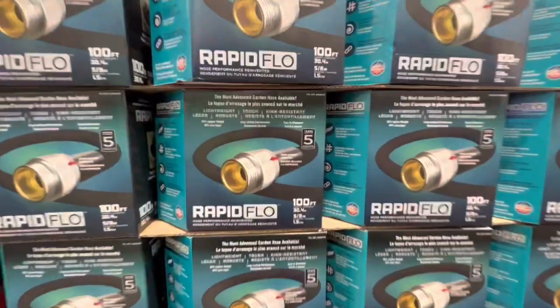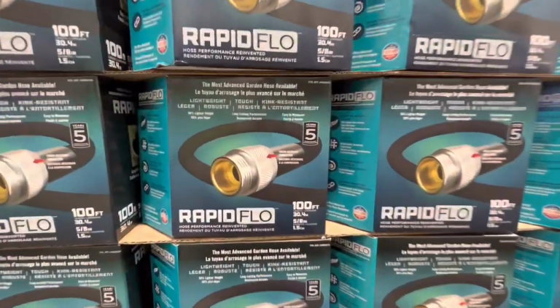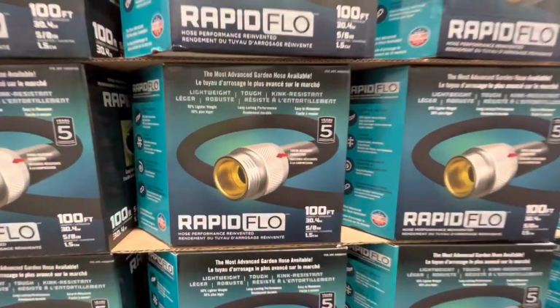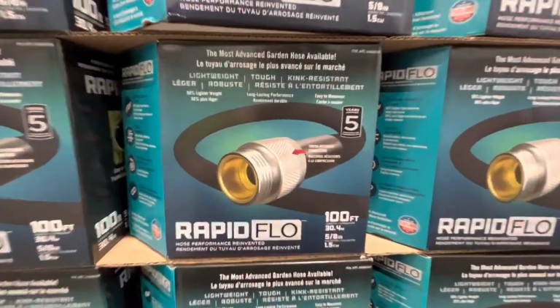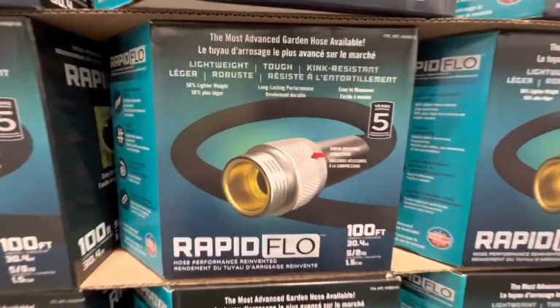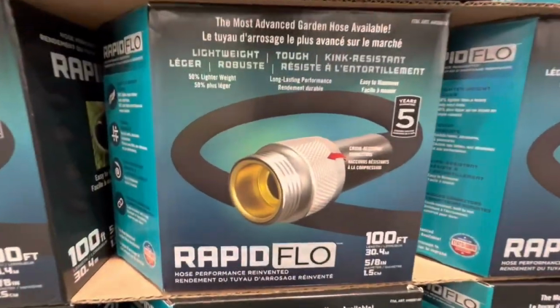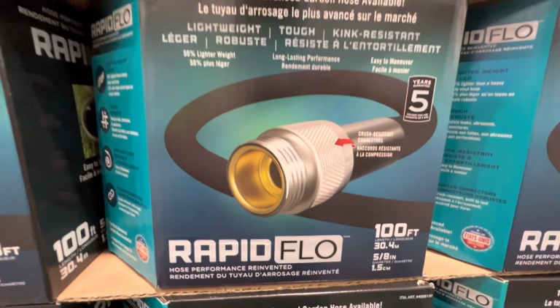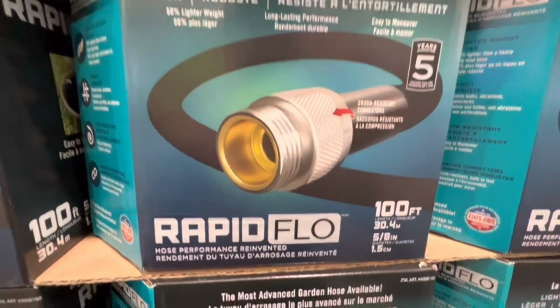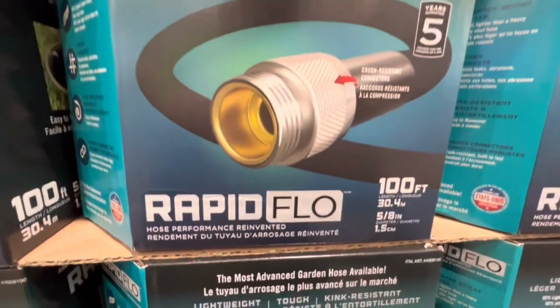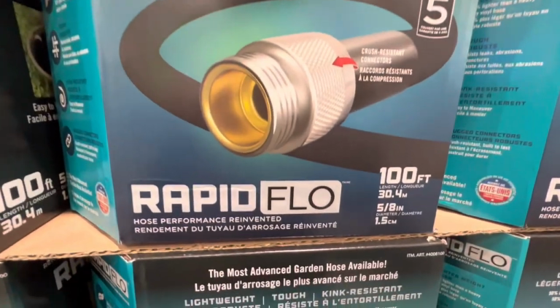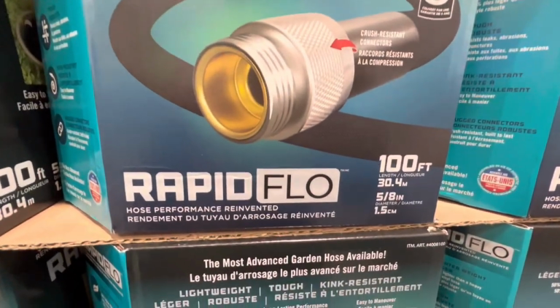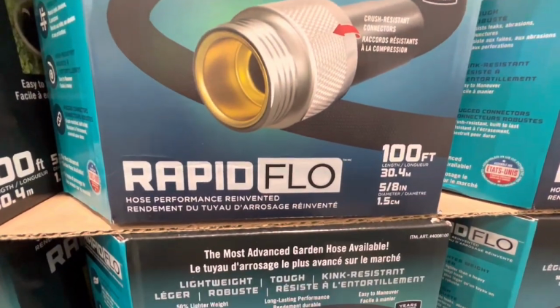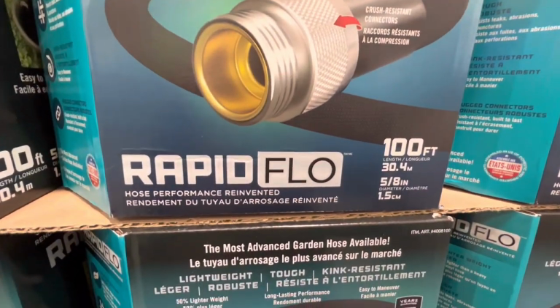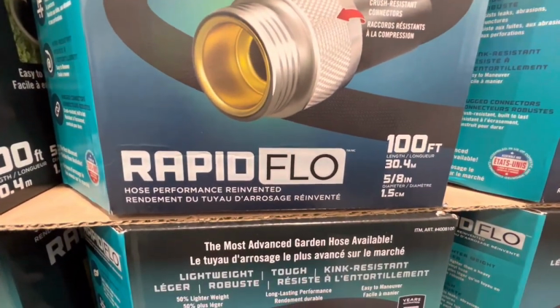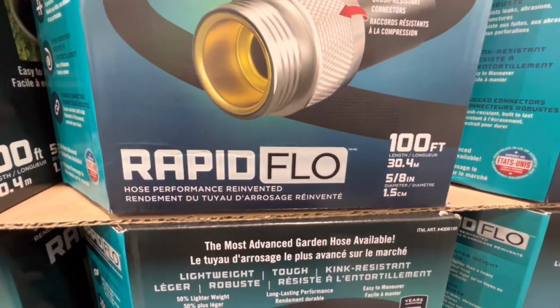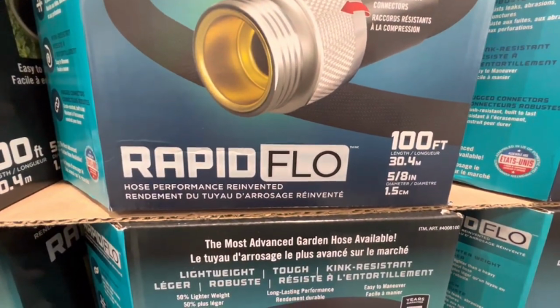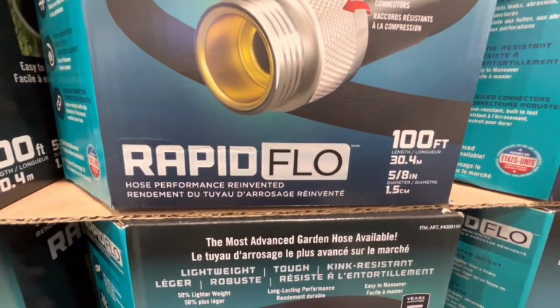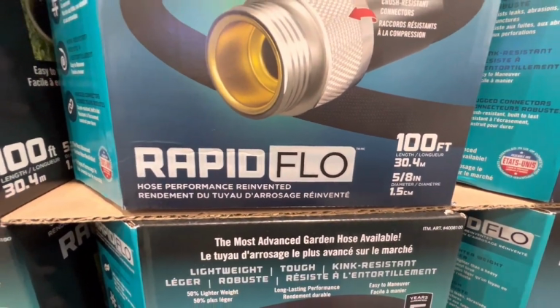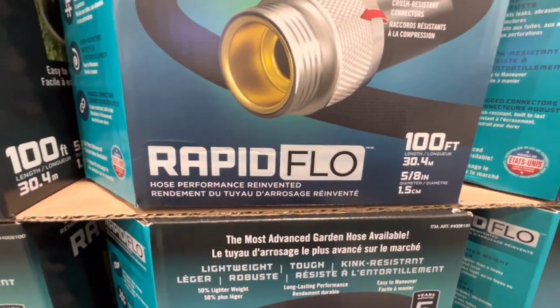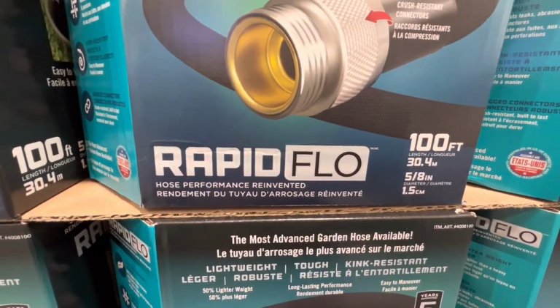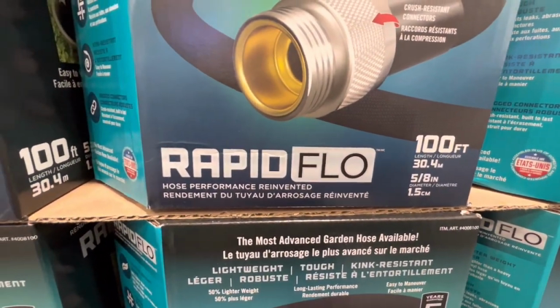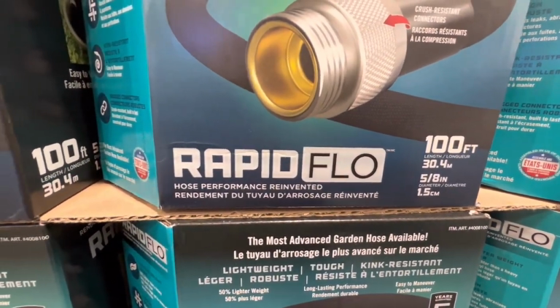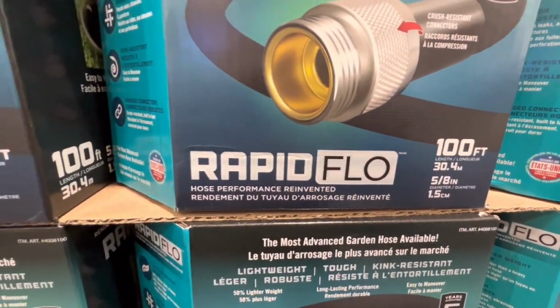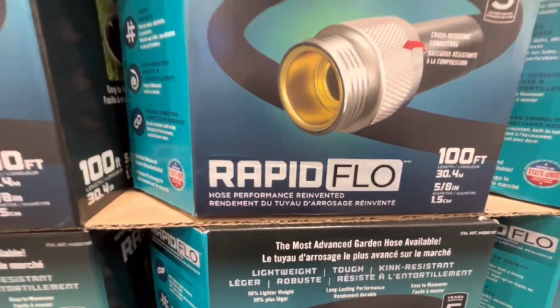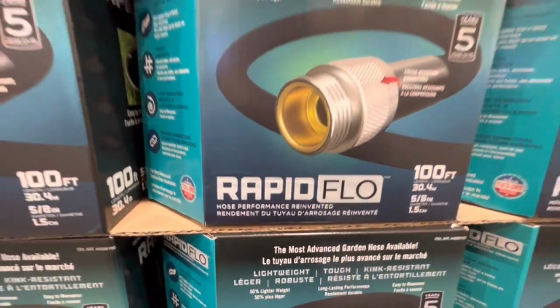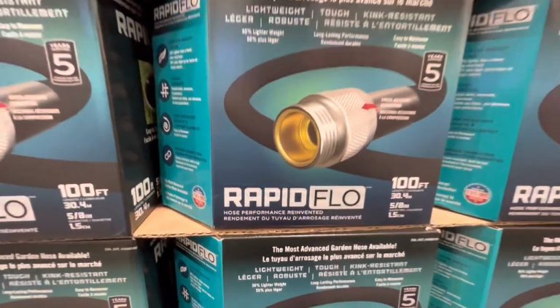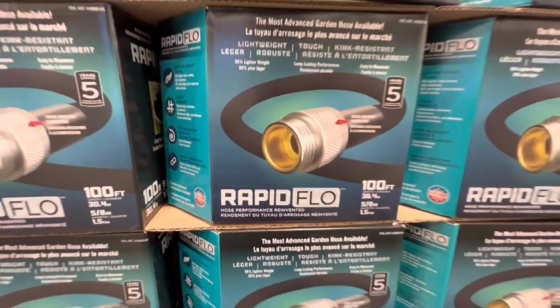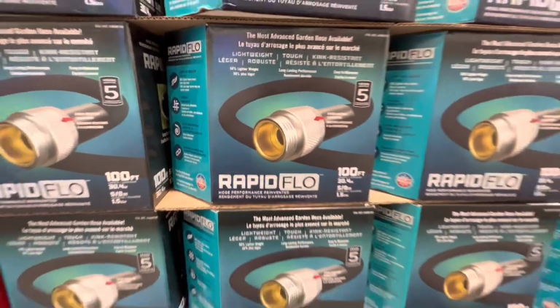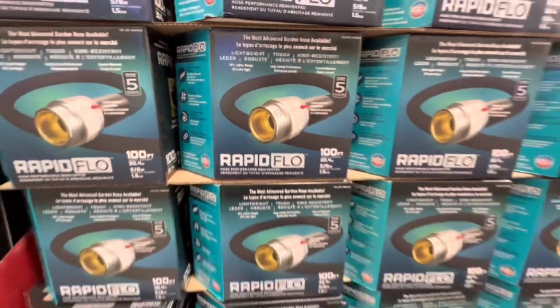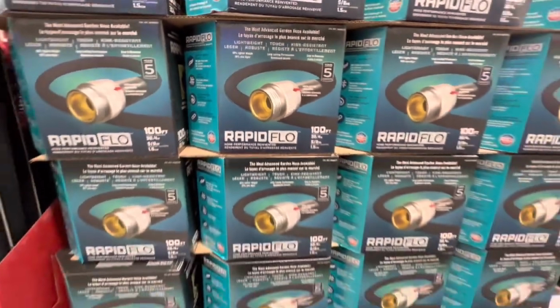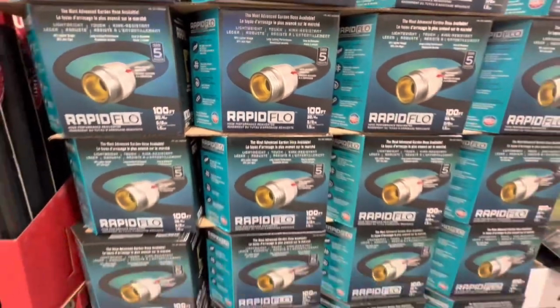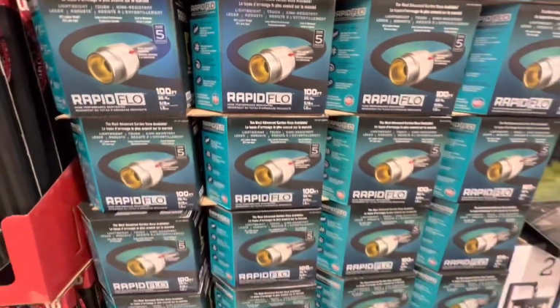The Rapid Flow hose is $64.99 — it's 100 feet in length and 1.5 centimeters in diameter.